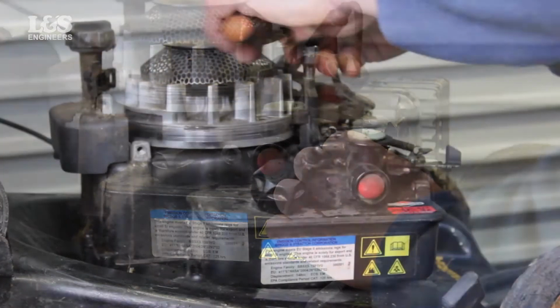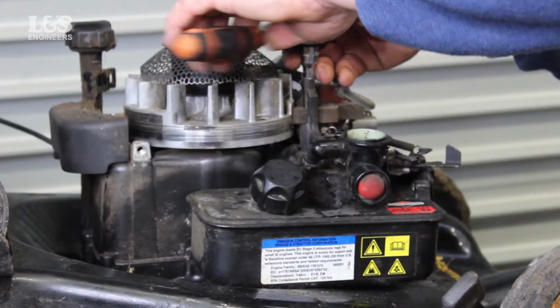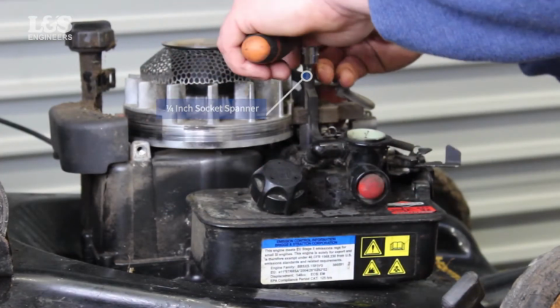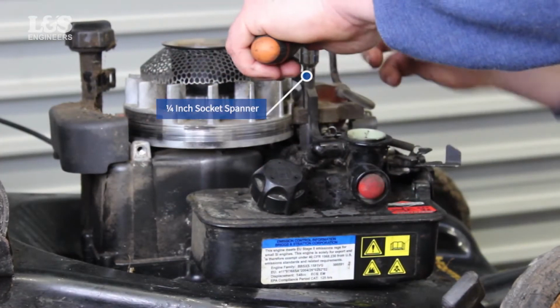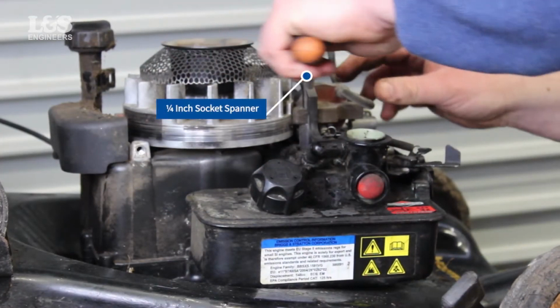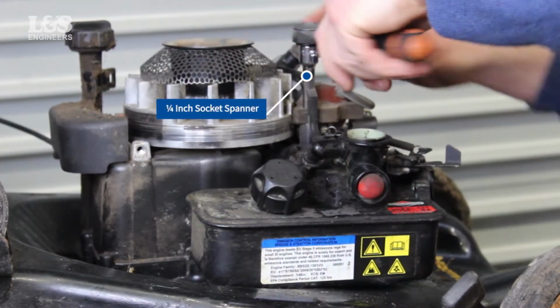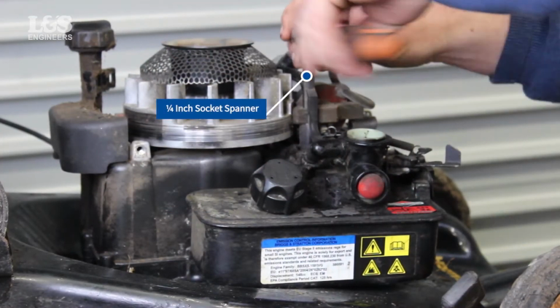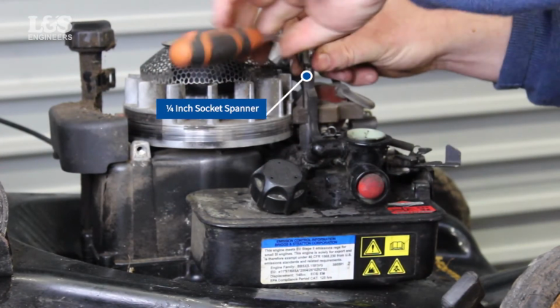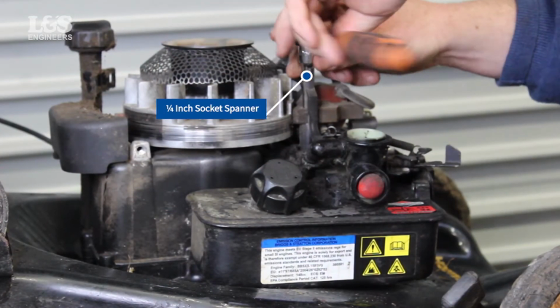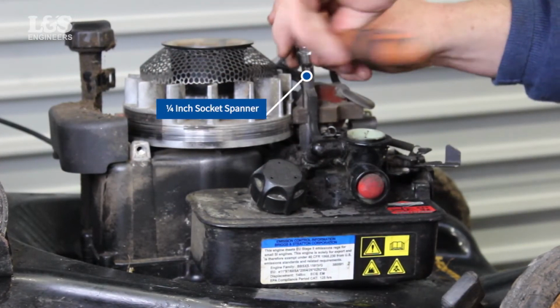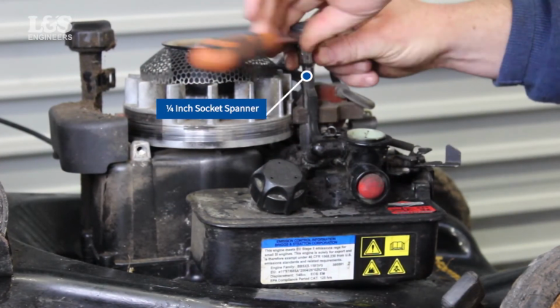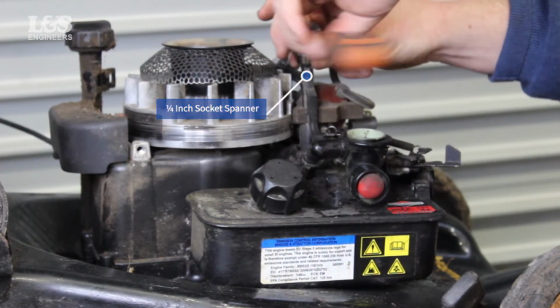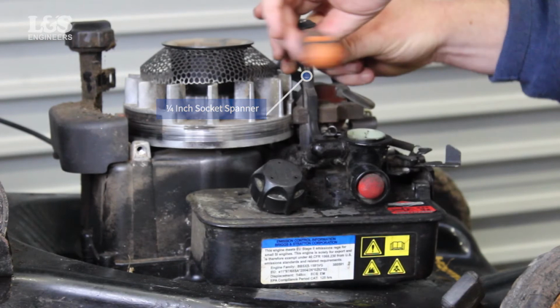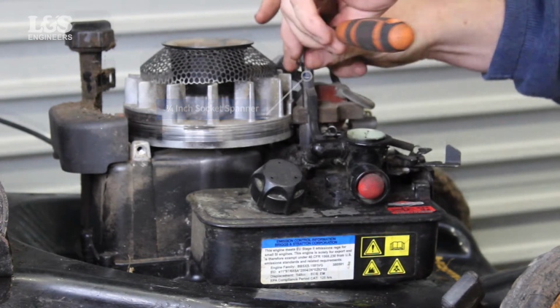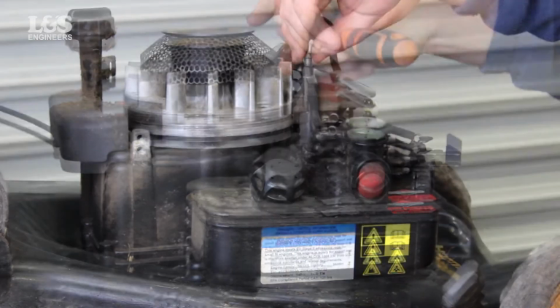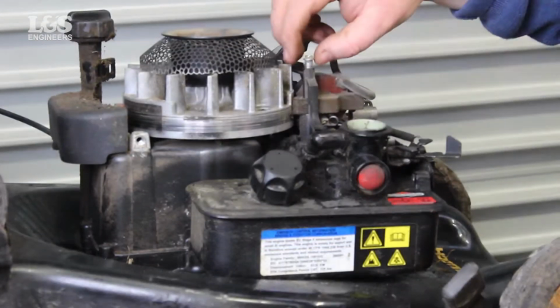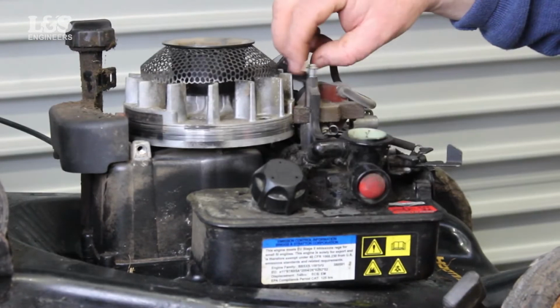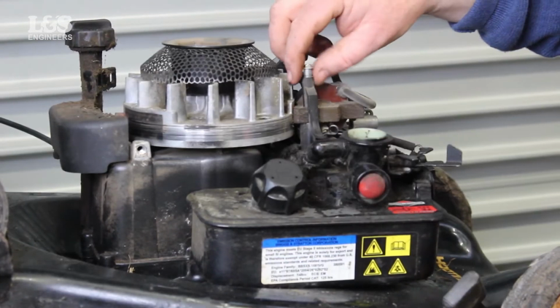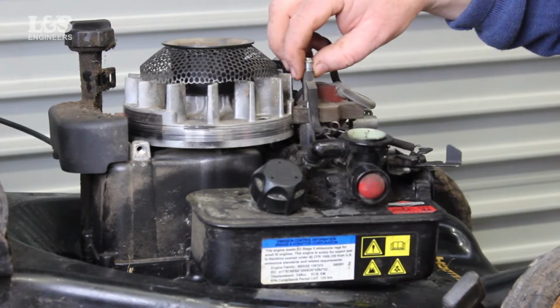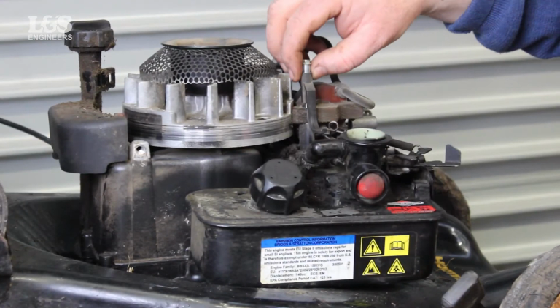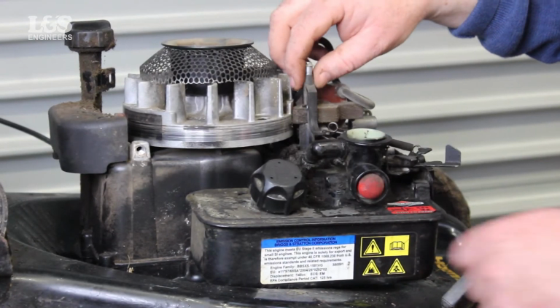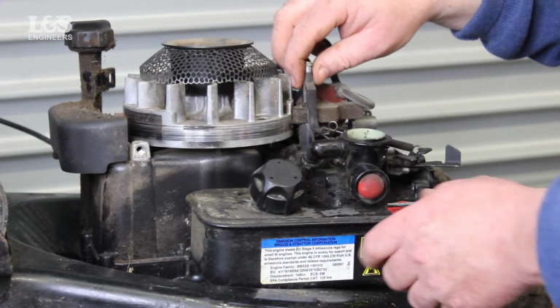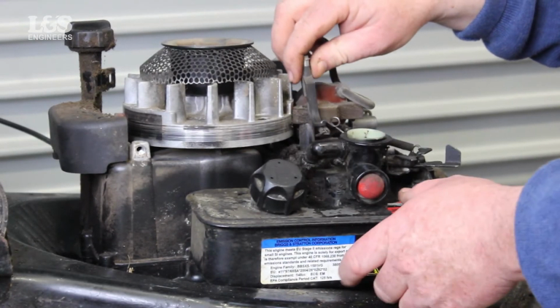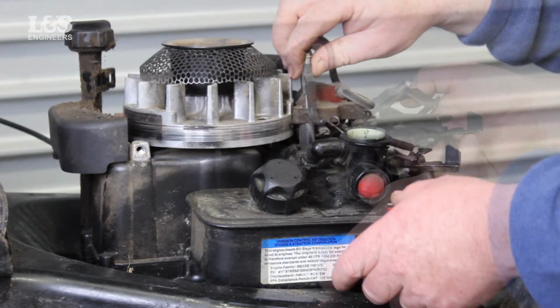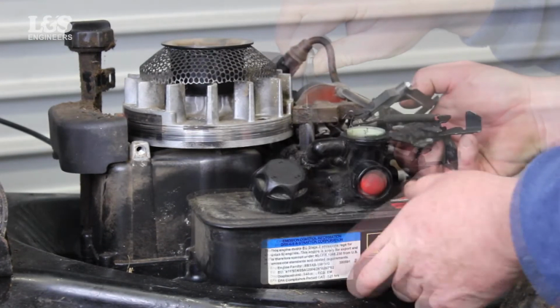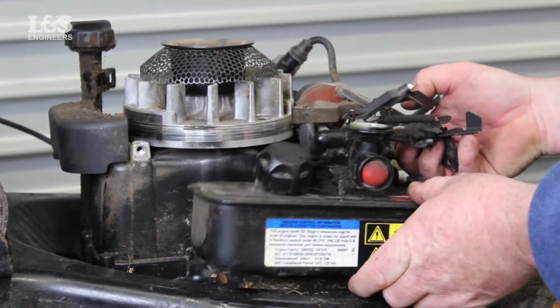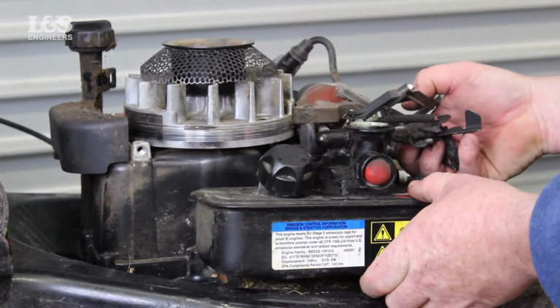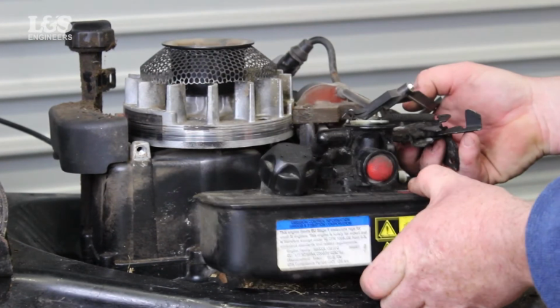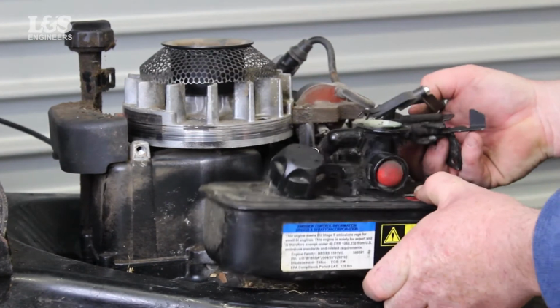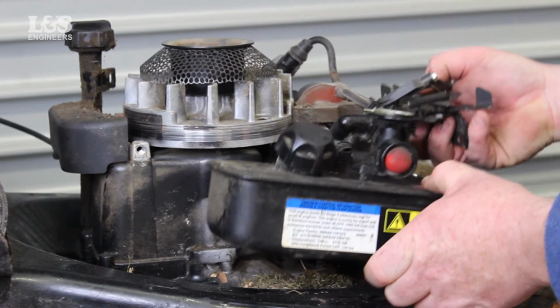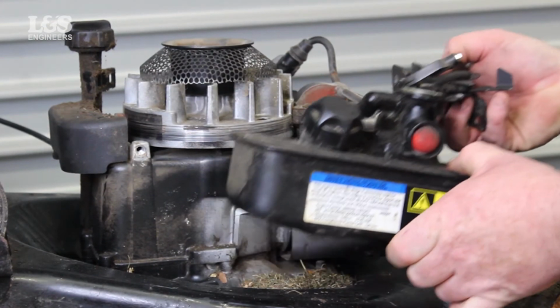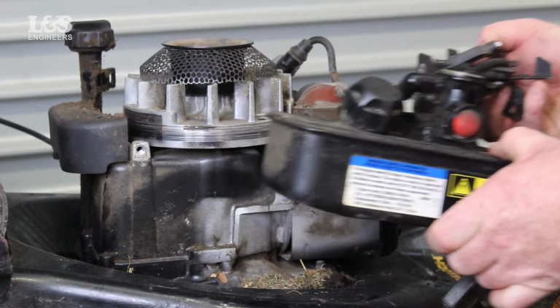Now to release the screw on the top governor blade, use a quarter inch socket spanner. The tank should now be entirely freed.